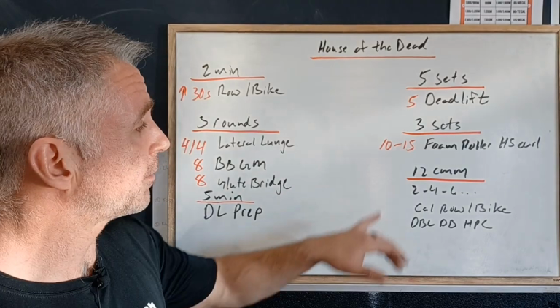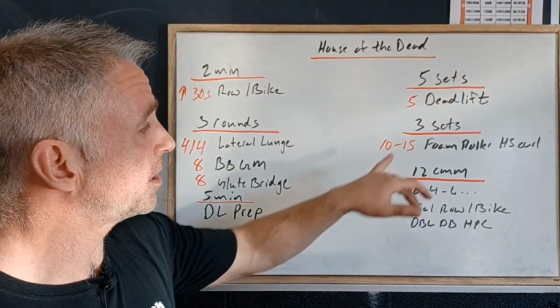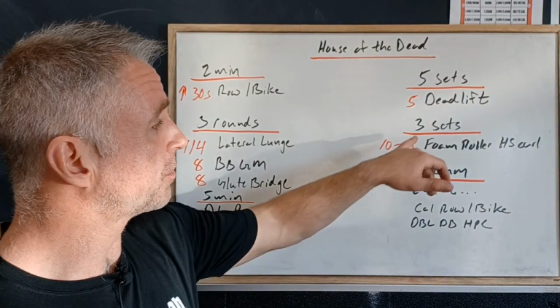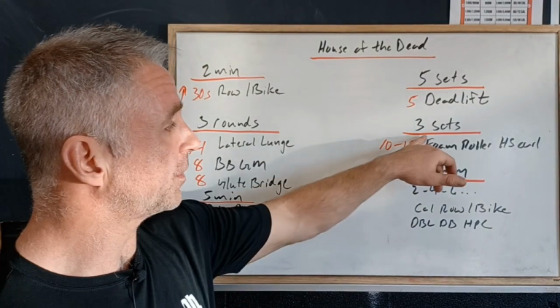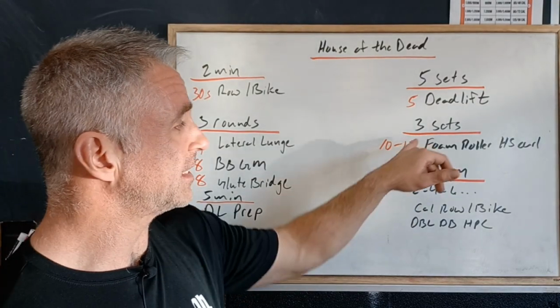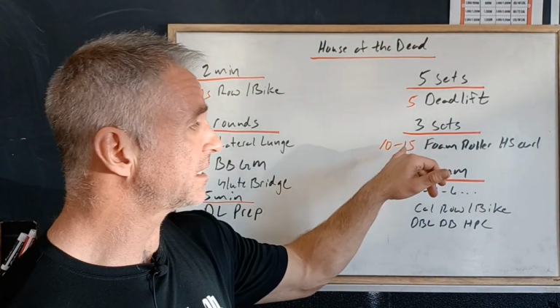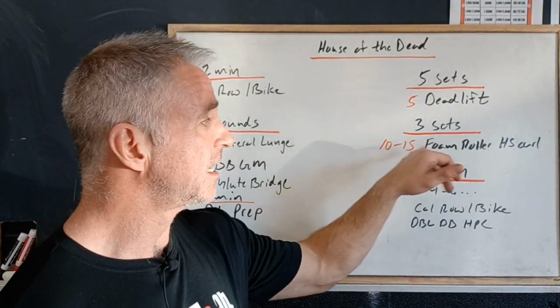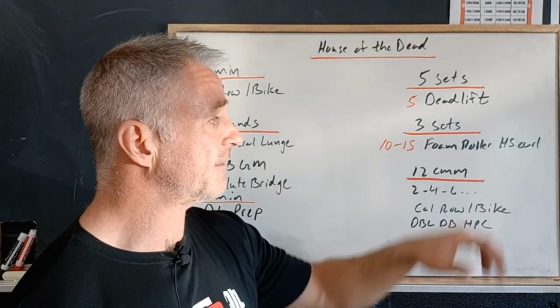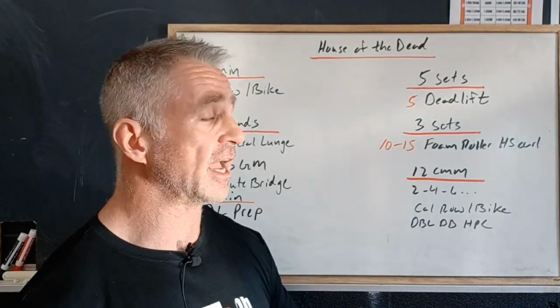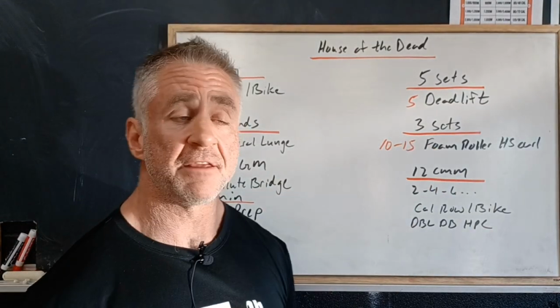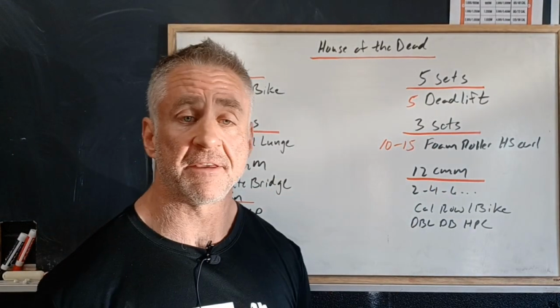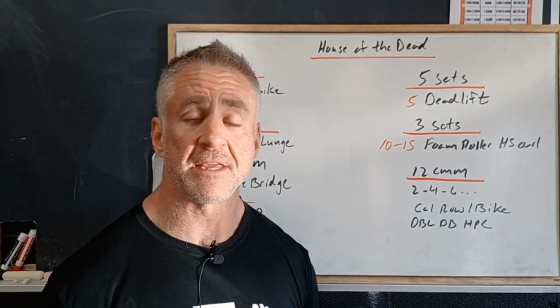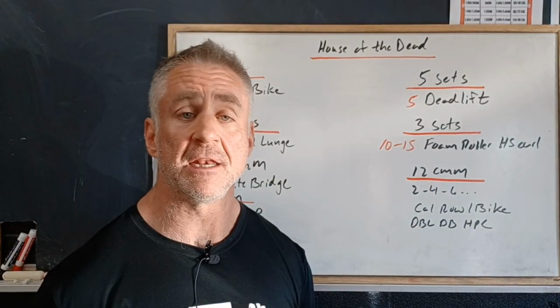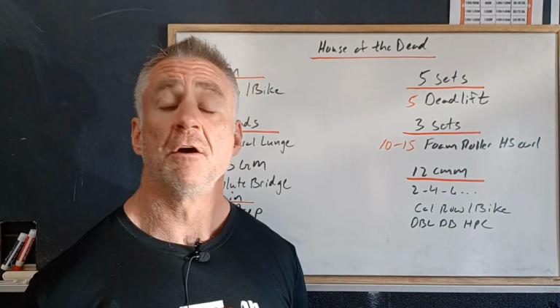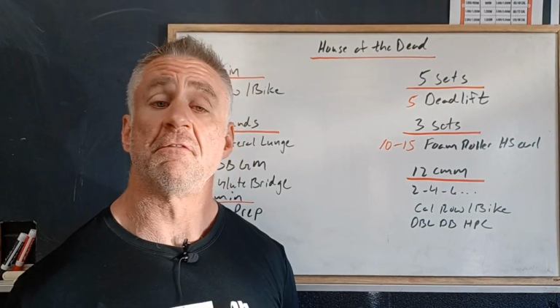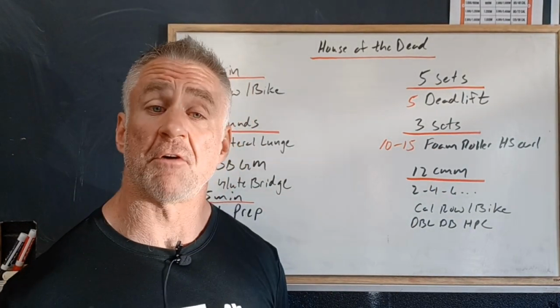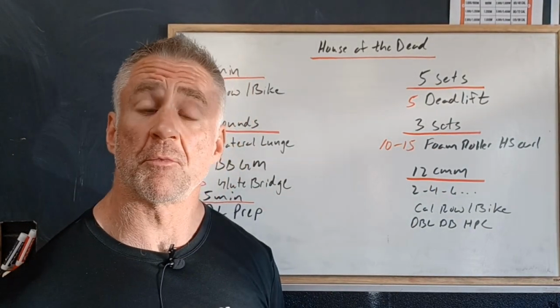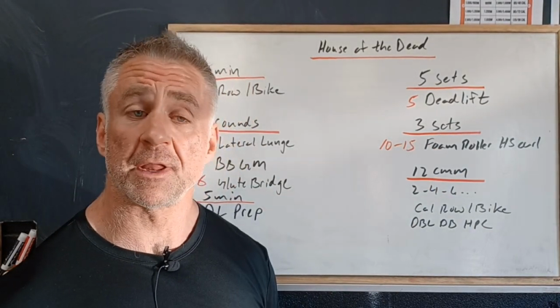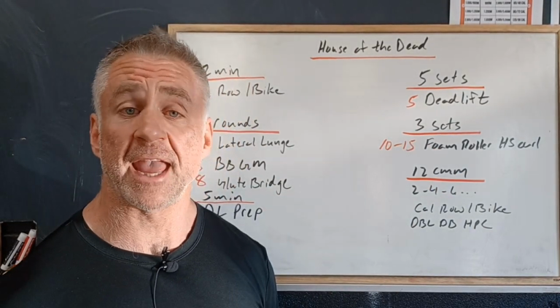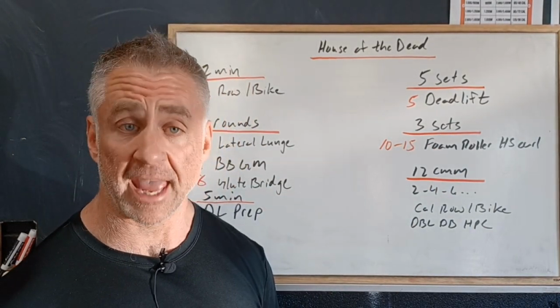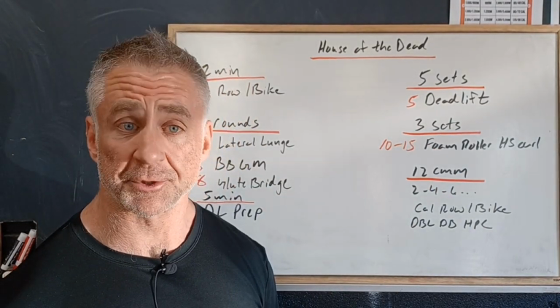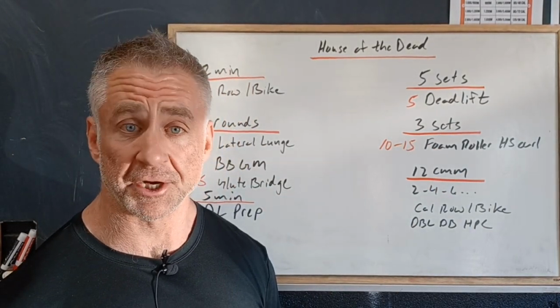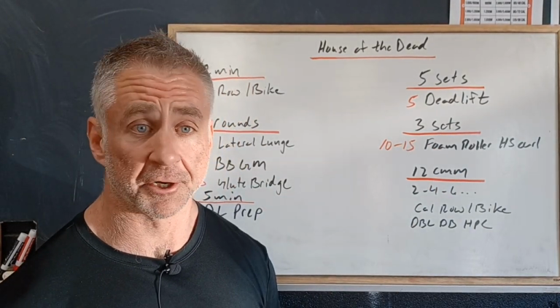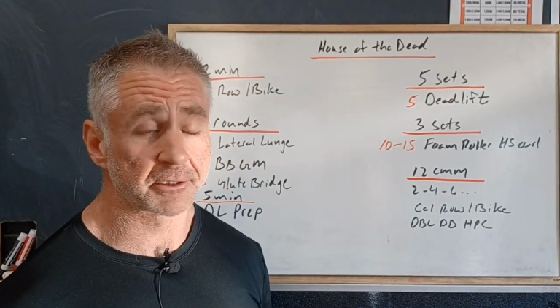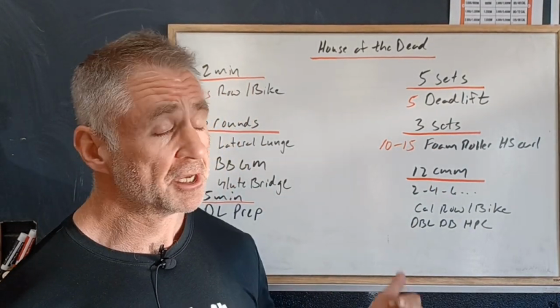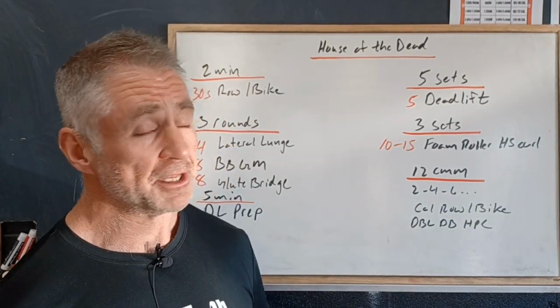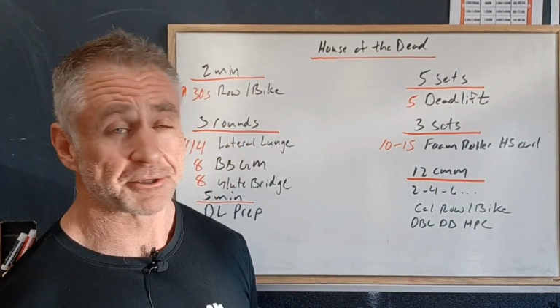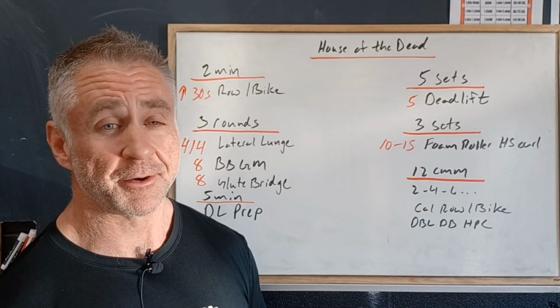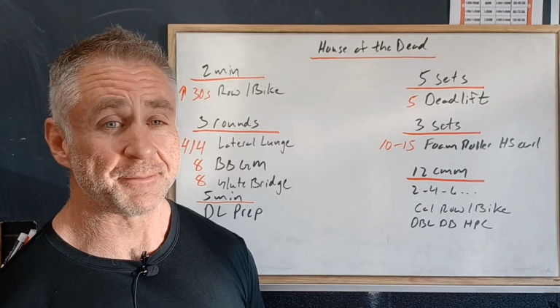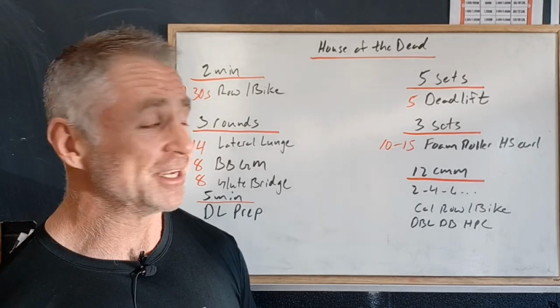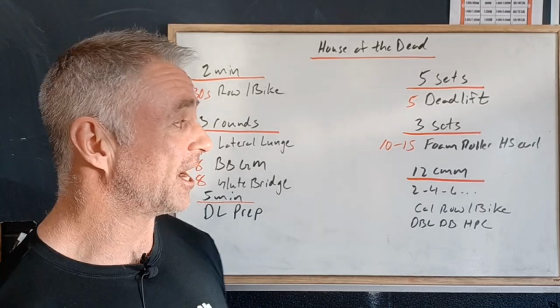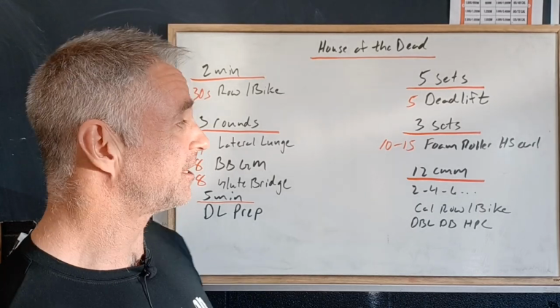Then we're going to do three sets of 10 to 15 foam rolling hamstring curls. These are always a big challenge.